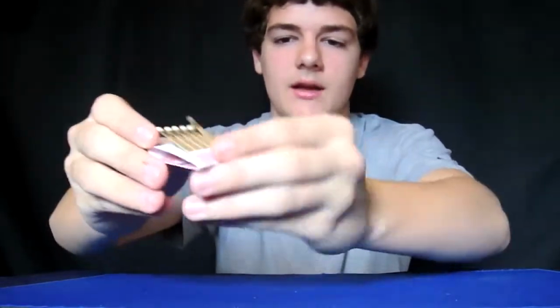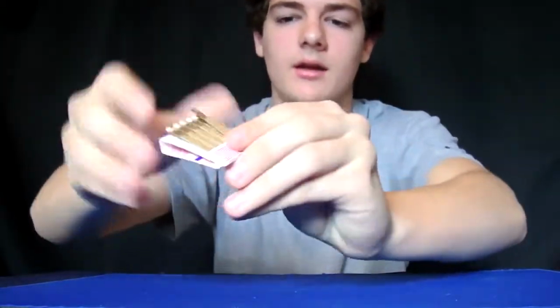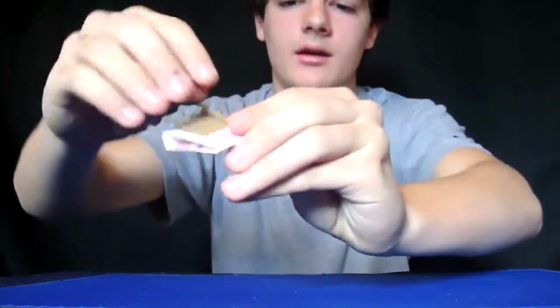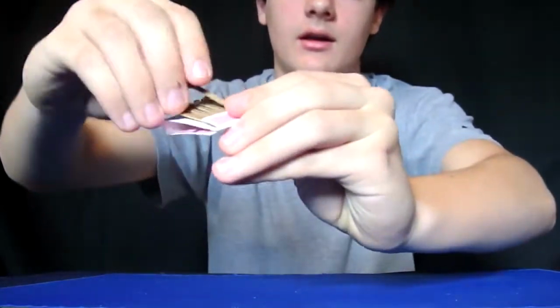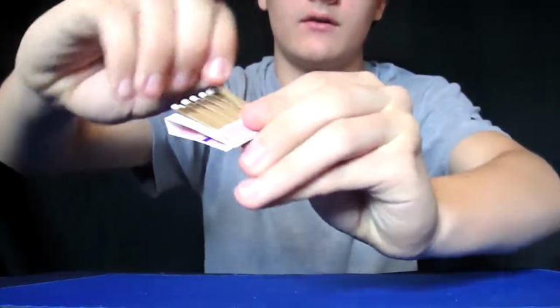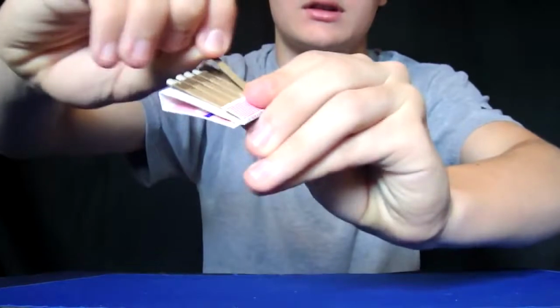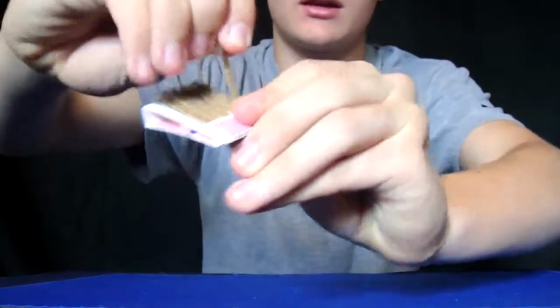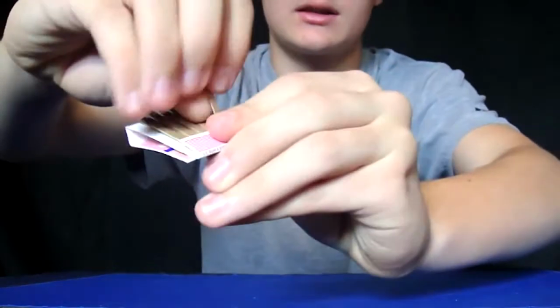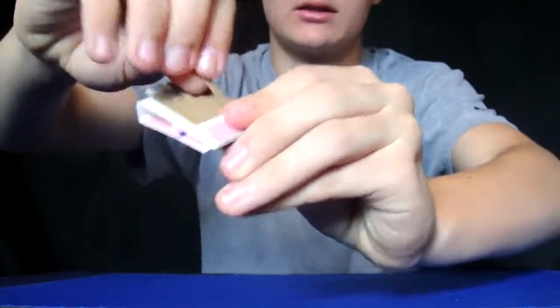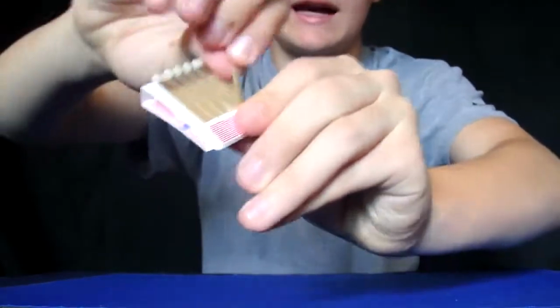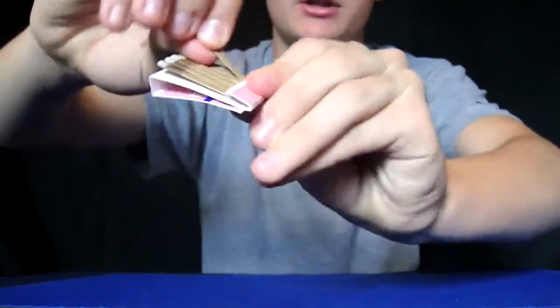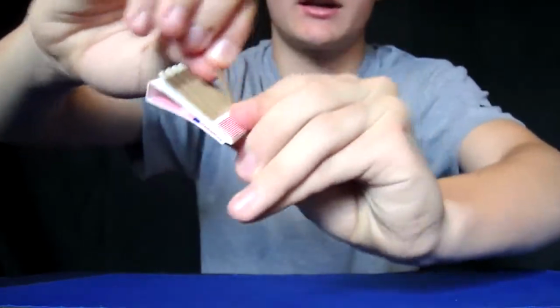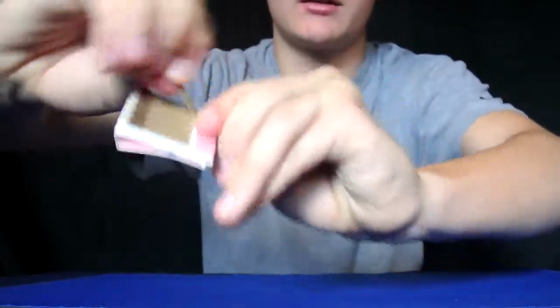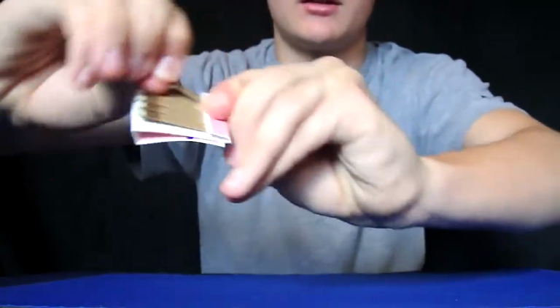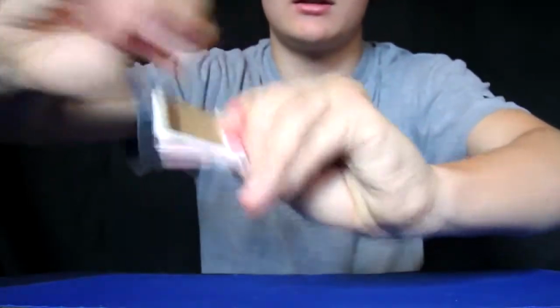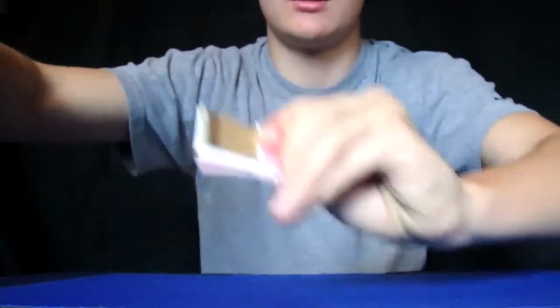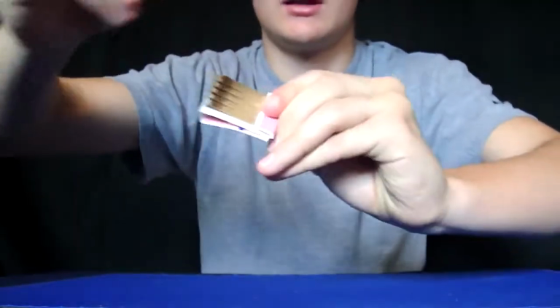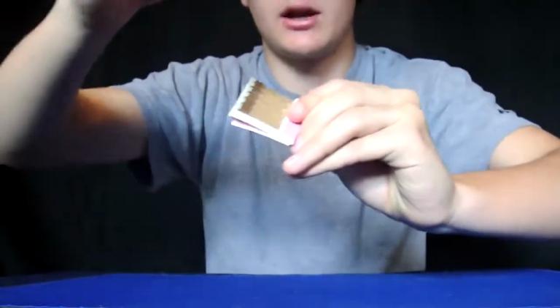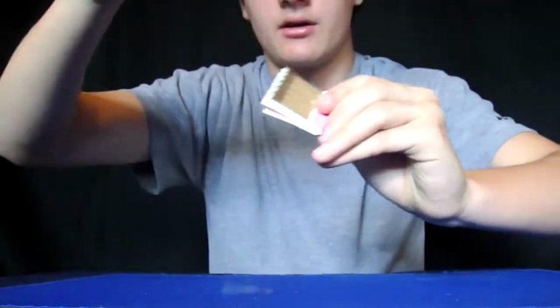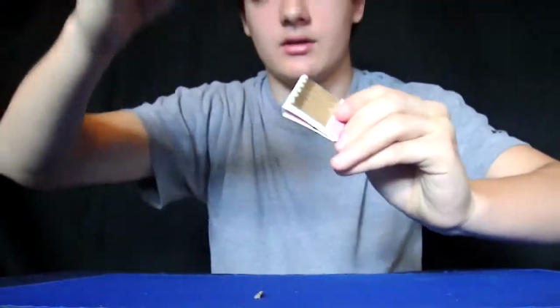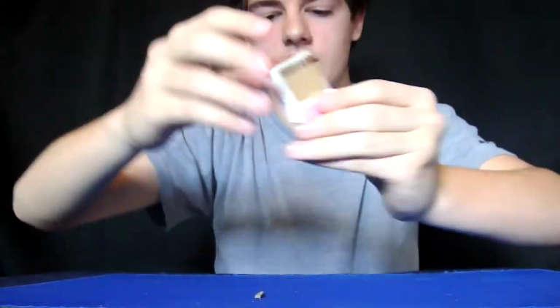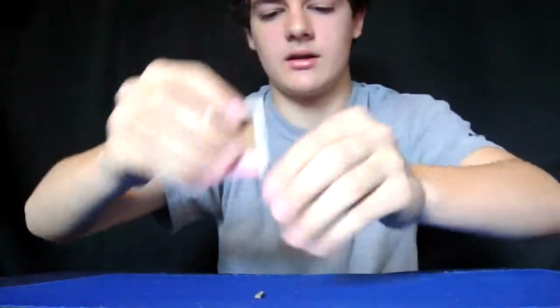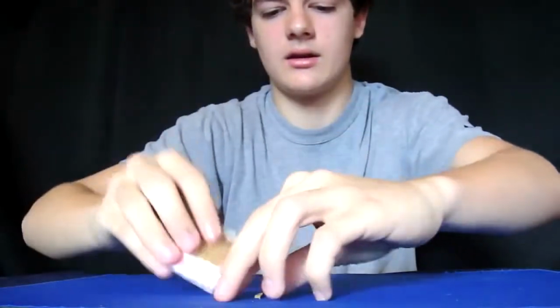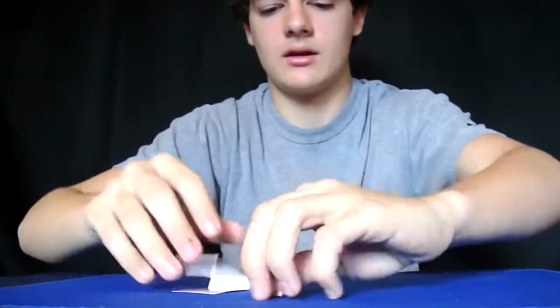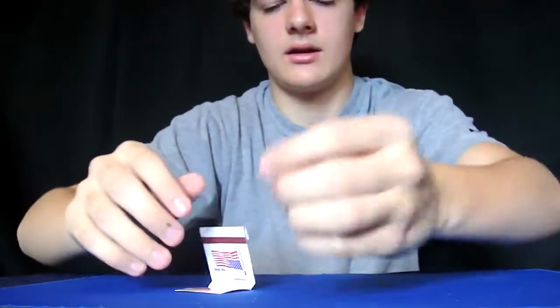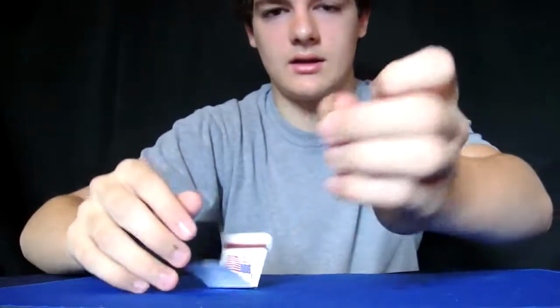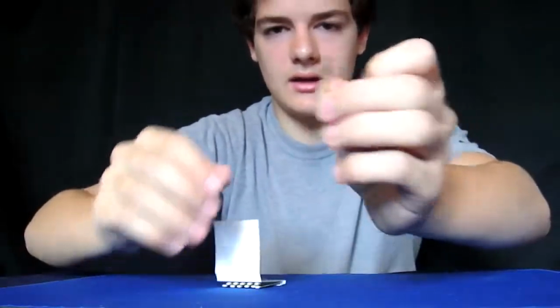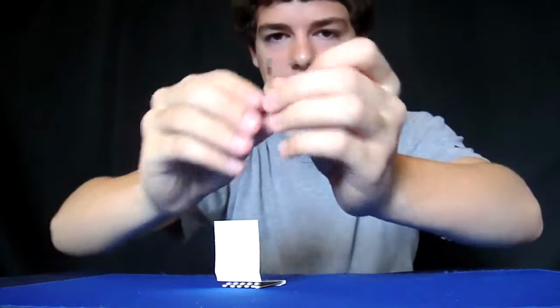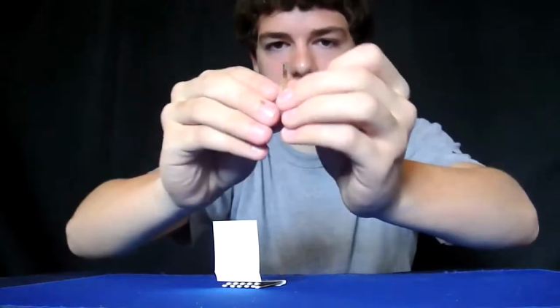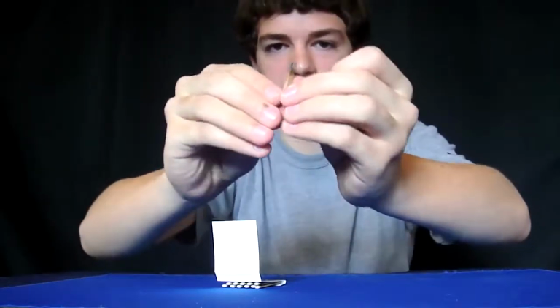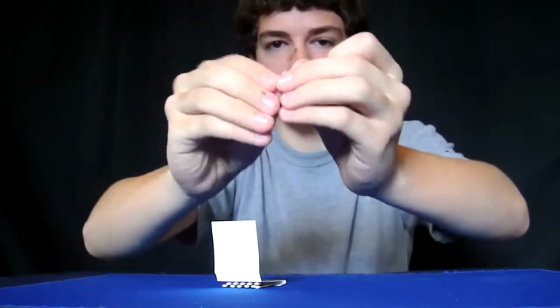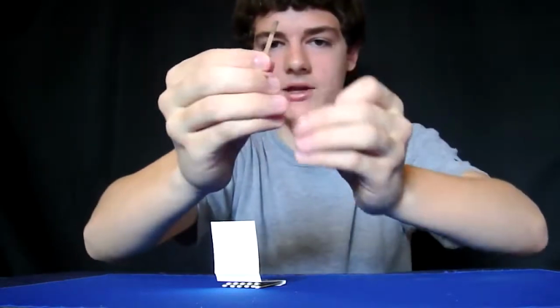And you can see it's still attached, and I can tear it out, and it's the very match.